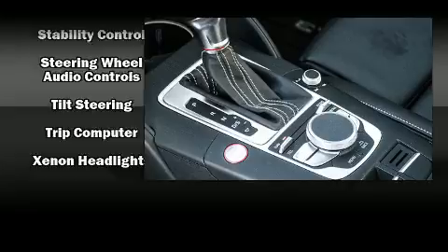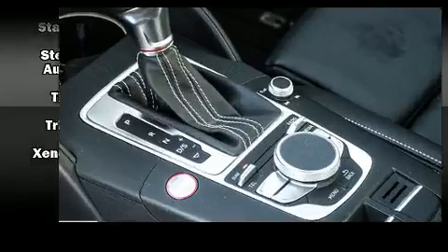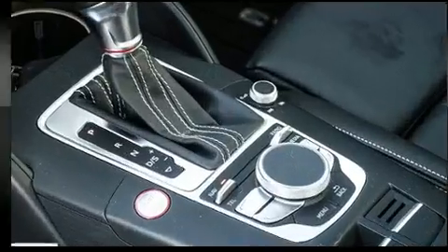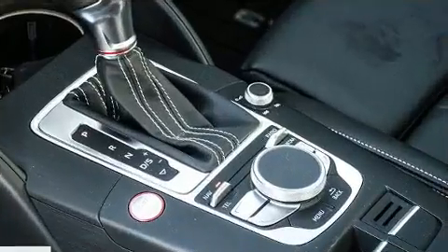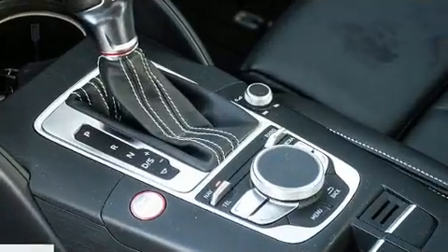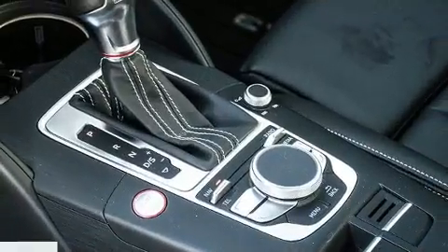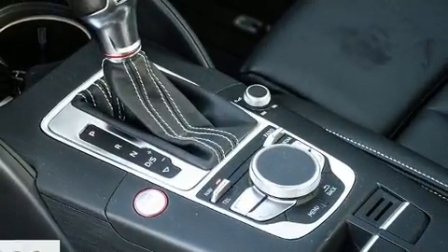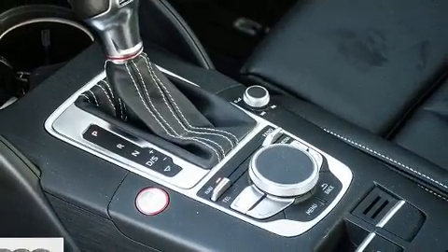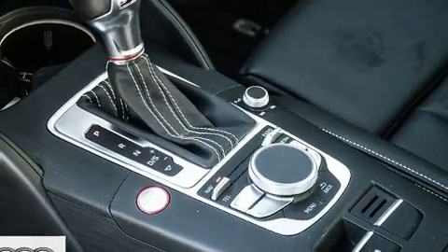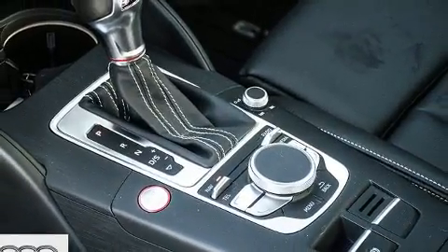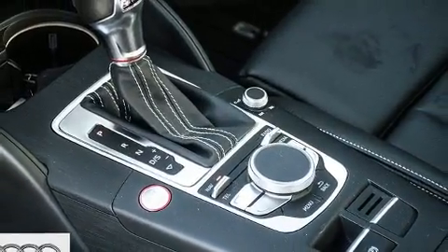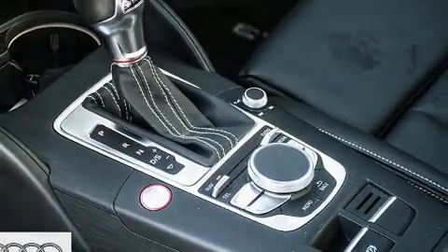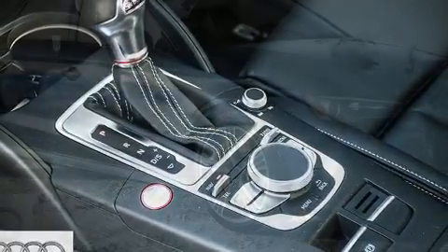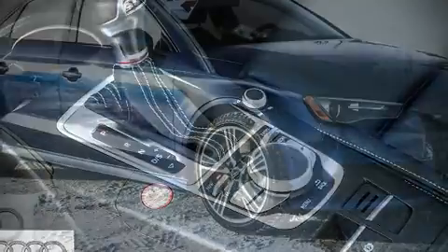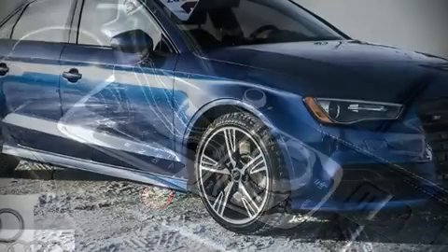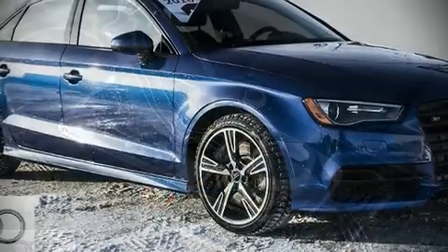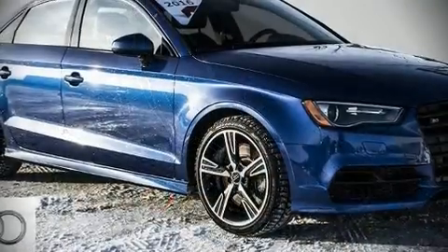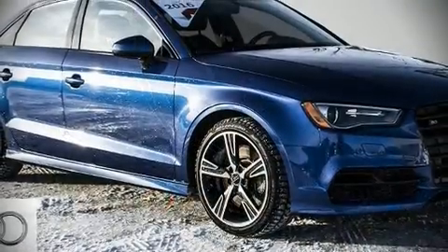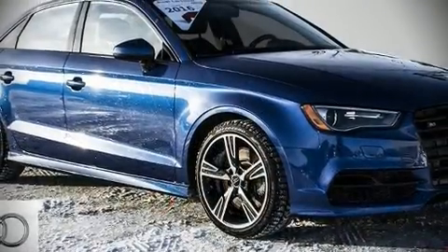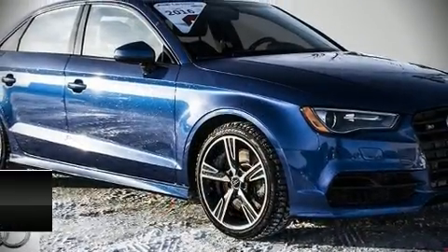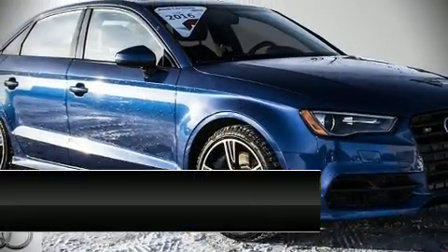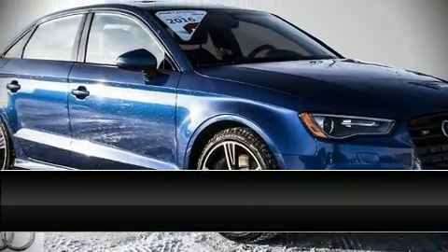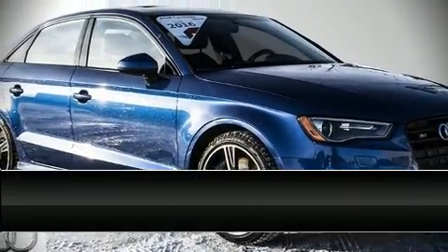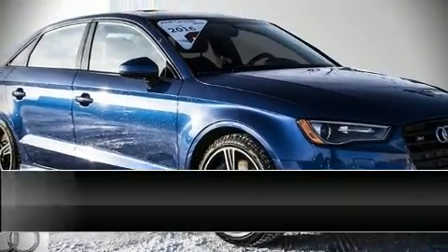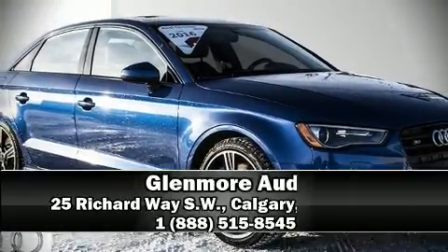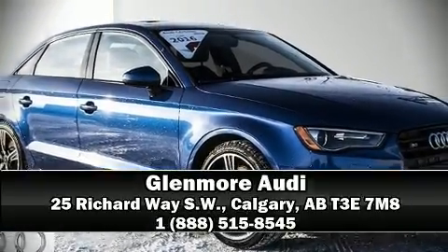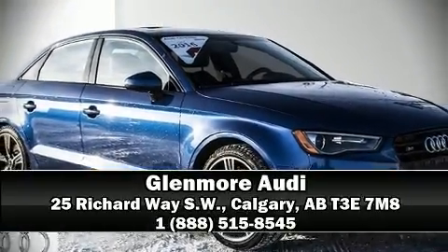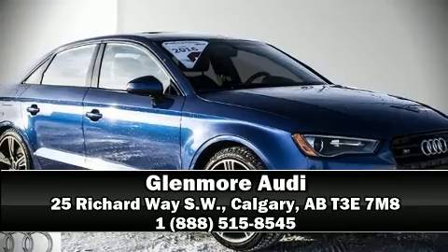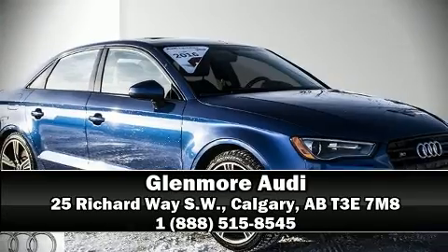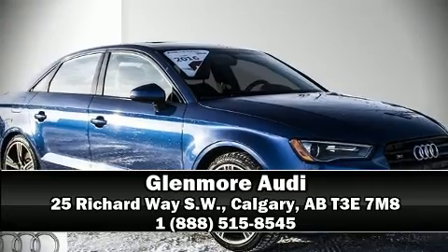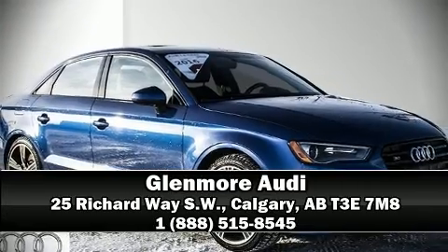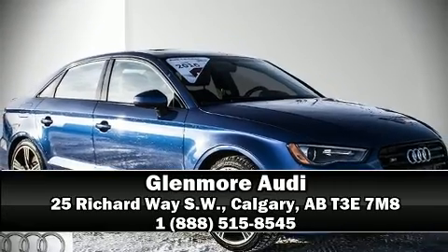Our sales reps are extremely helpful and knowledgeable. Please don't hesitate to give us a call.